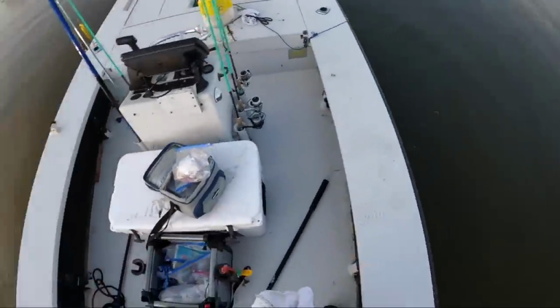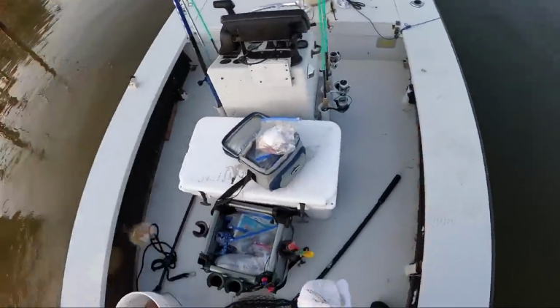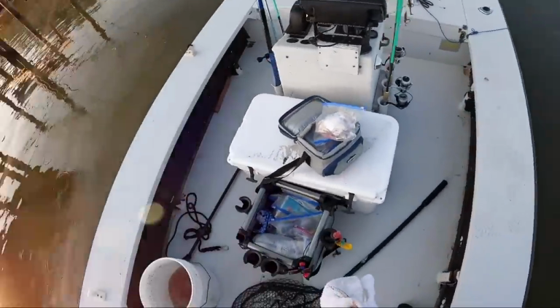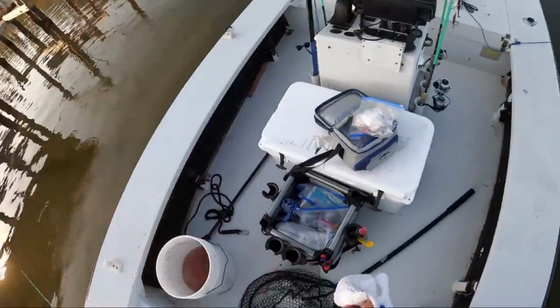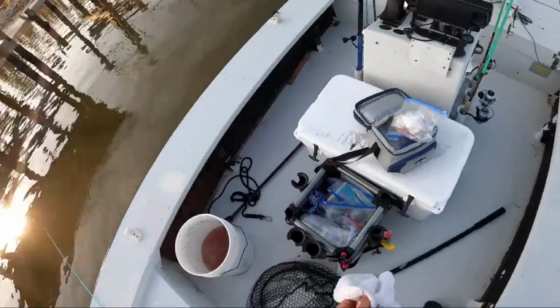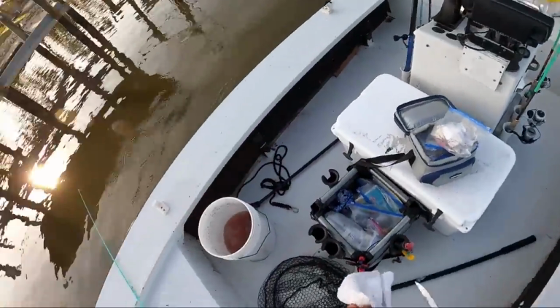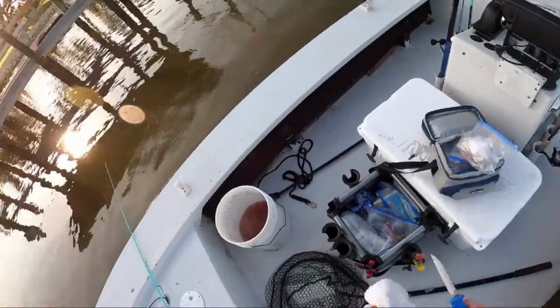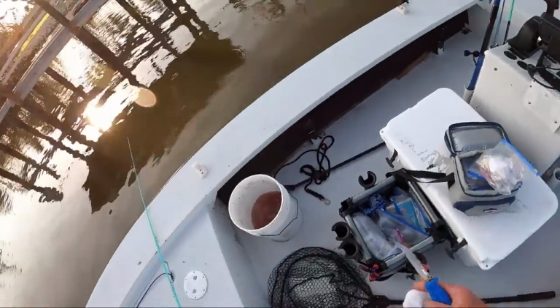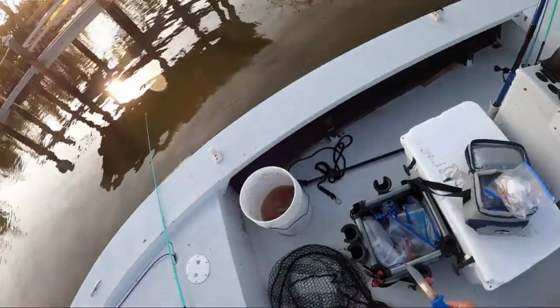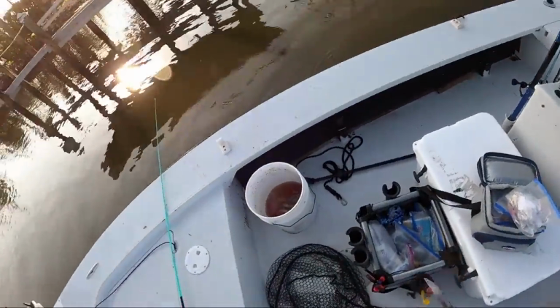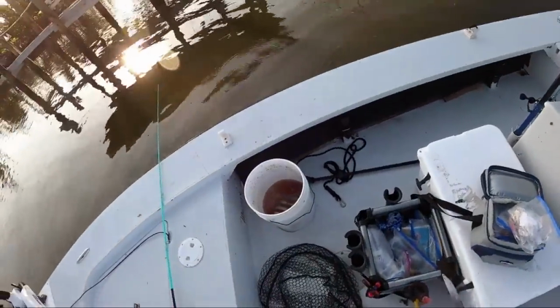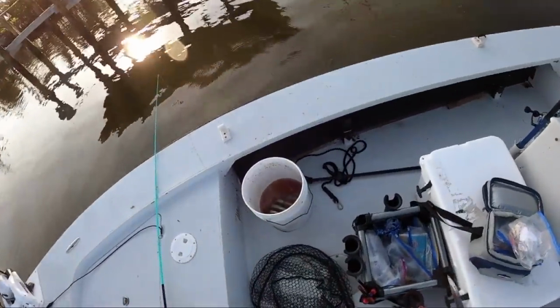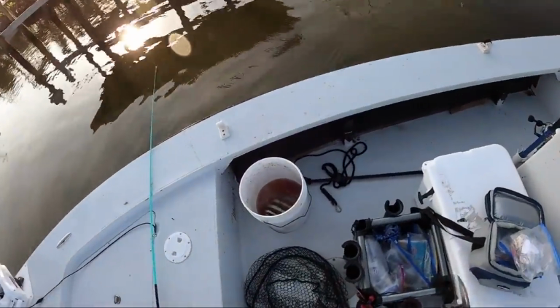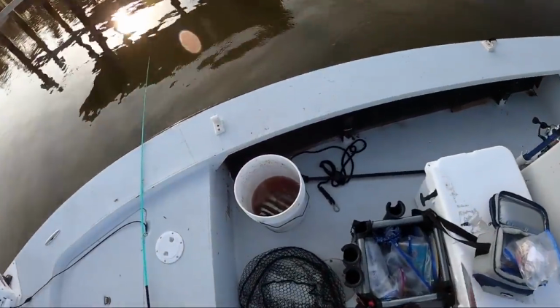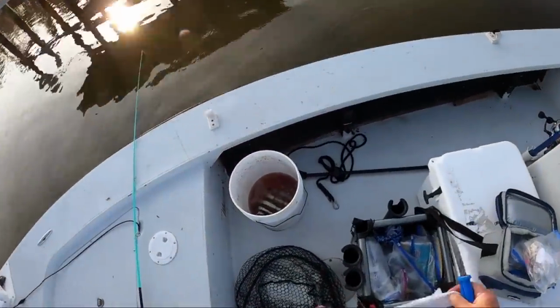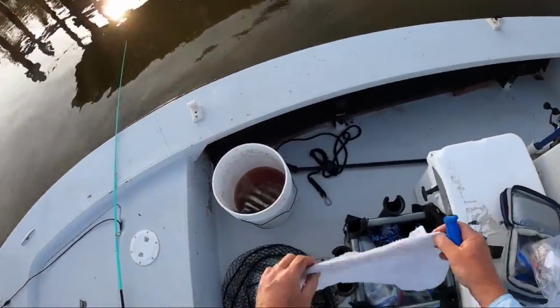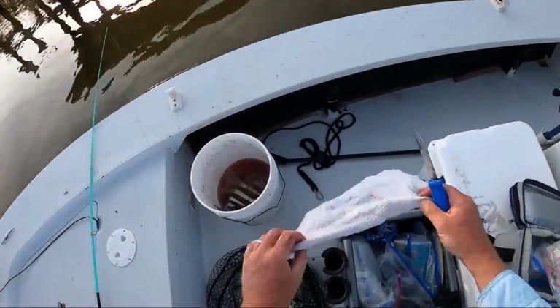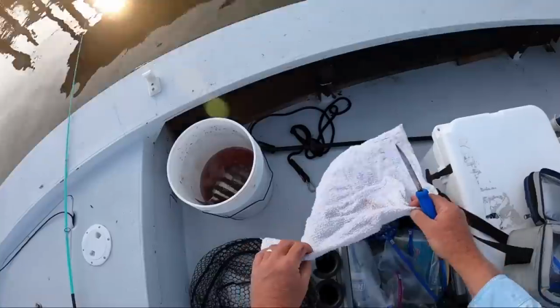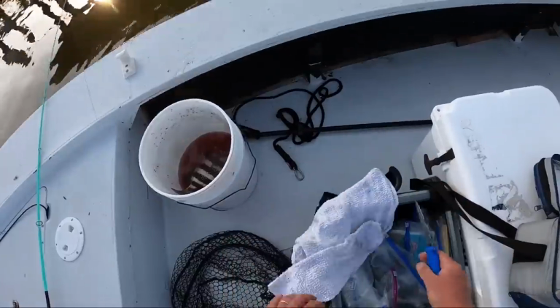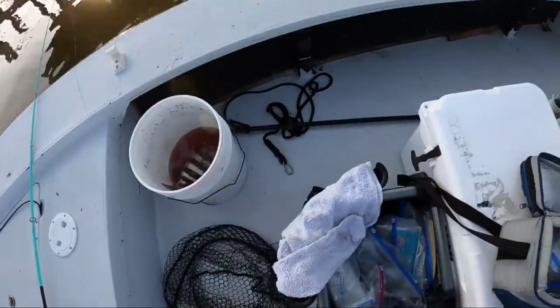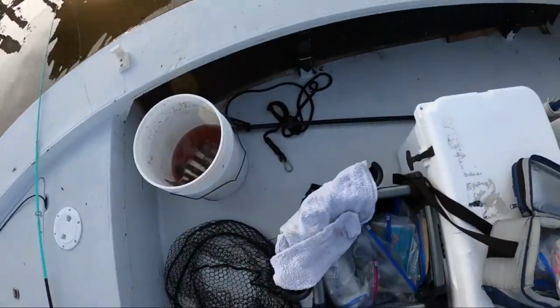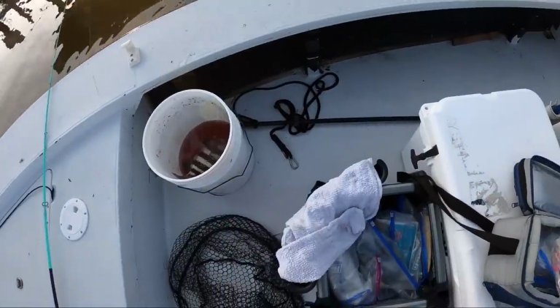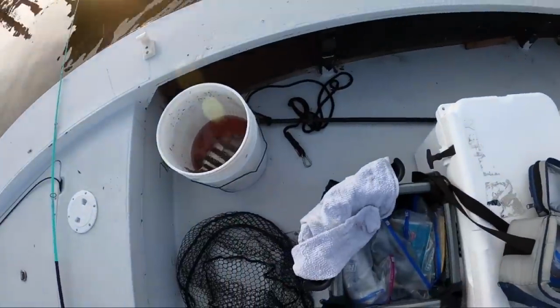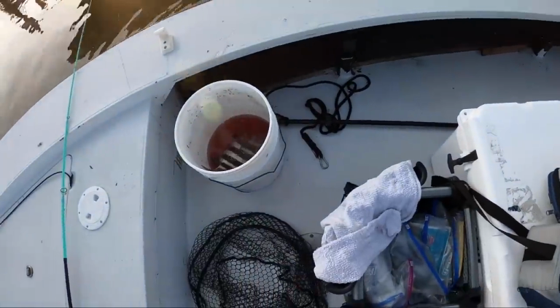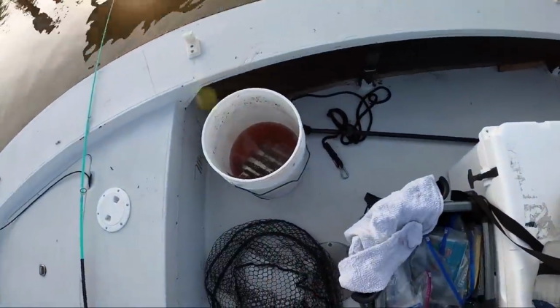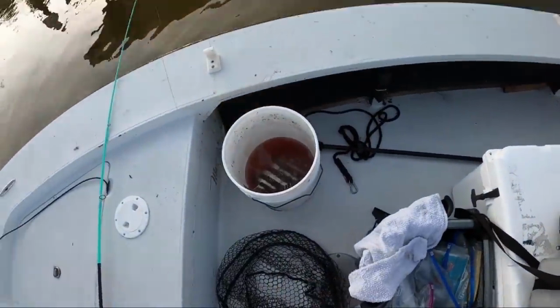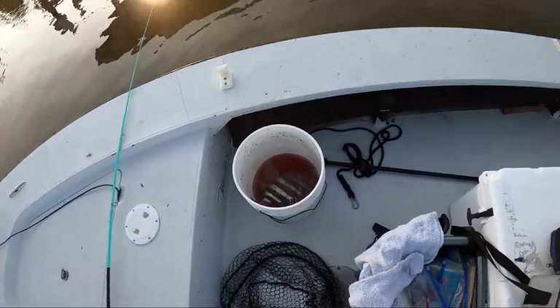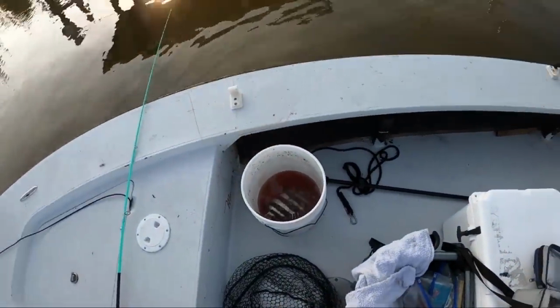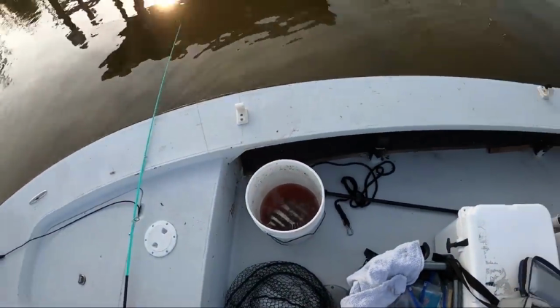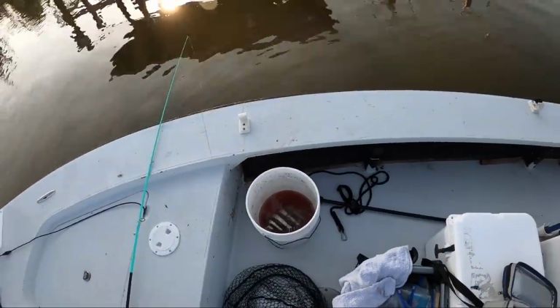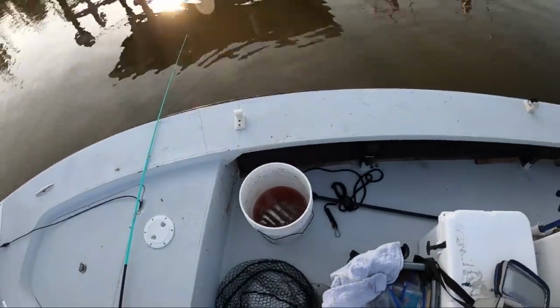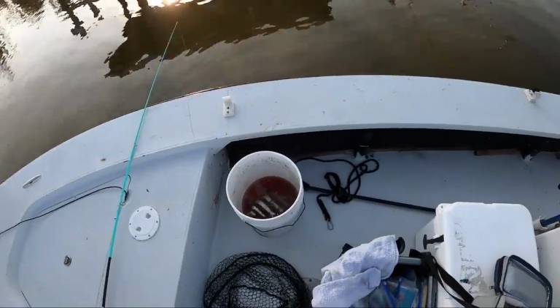Within a couple seconds, look how much blood is in that bucket. You want that in the bucket, not in the fillet.